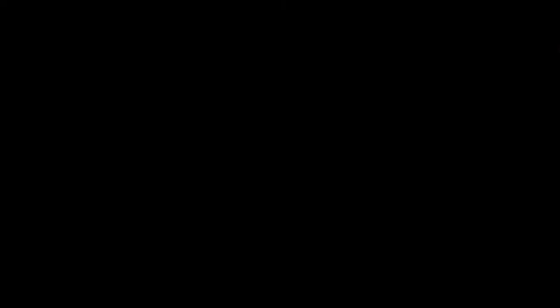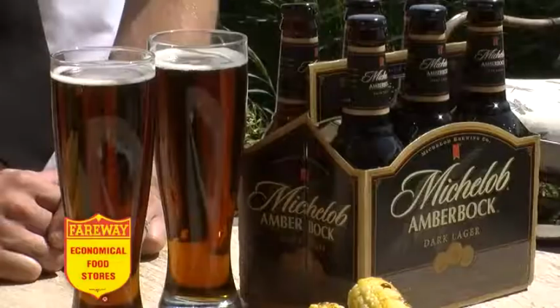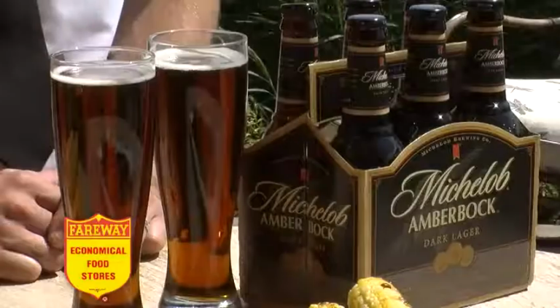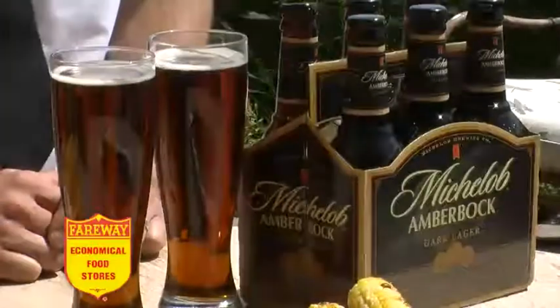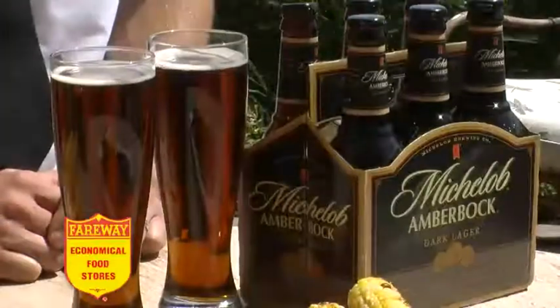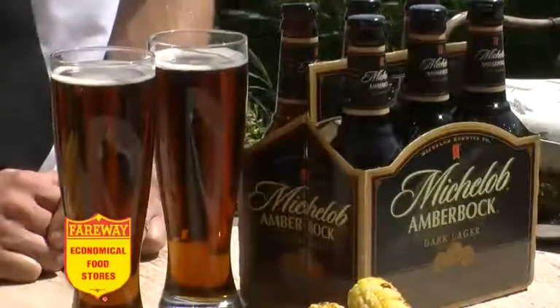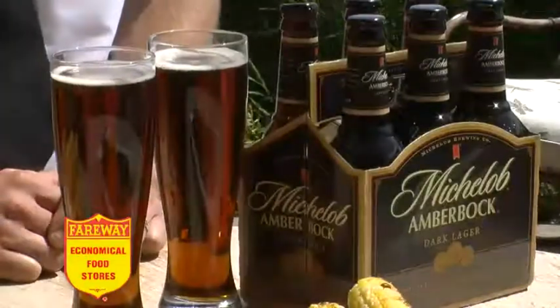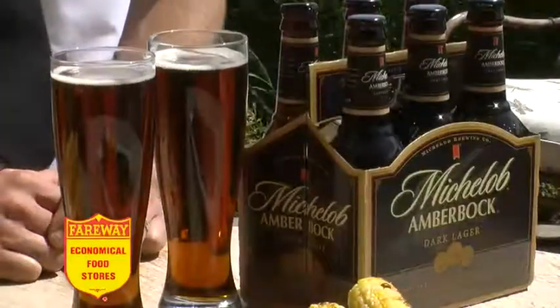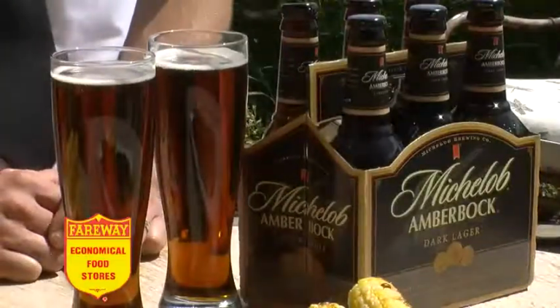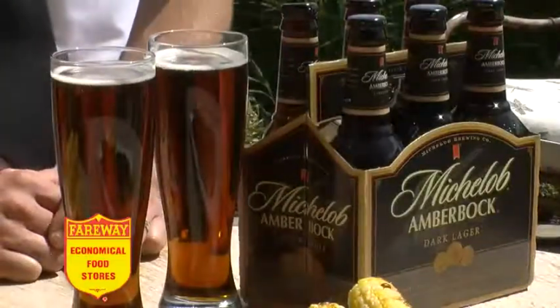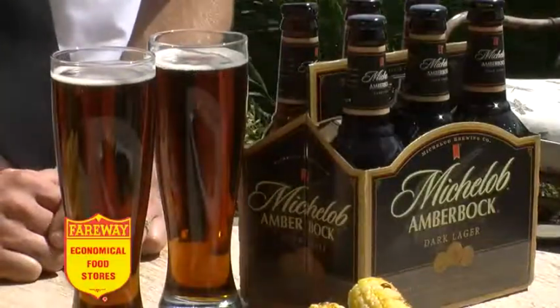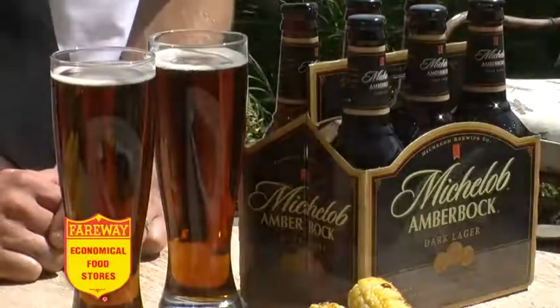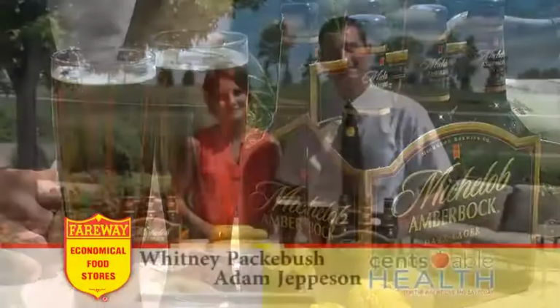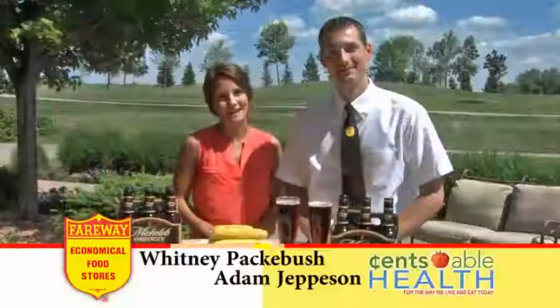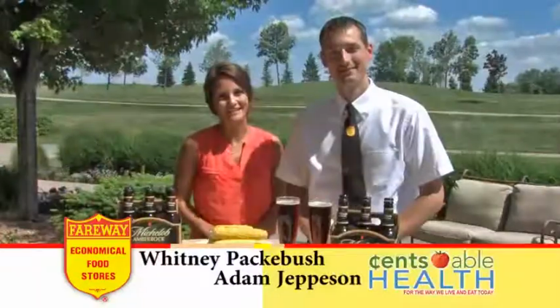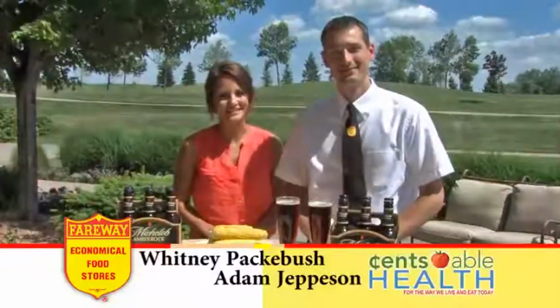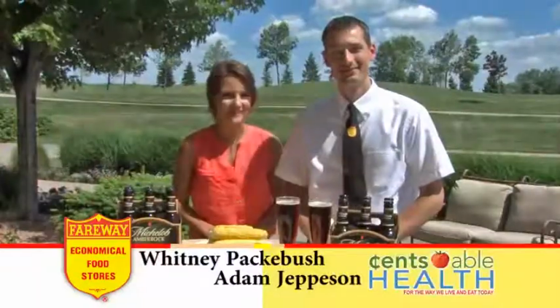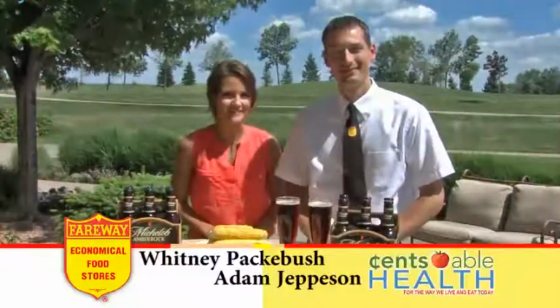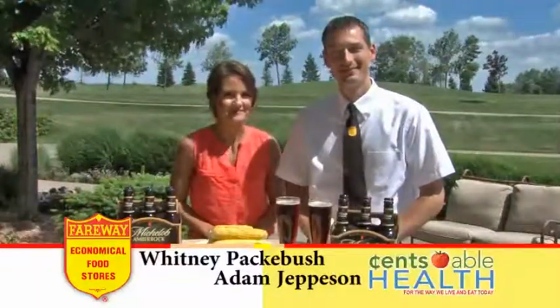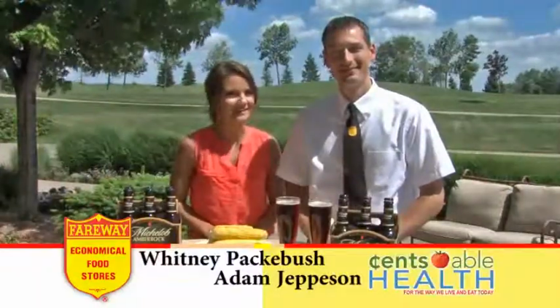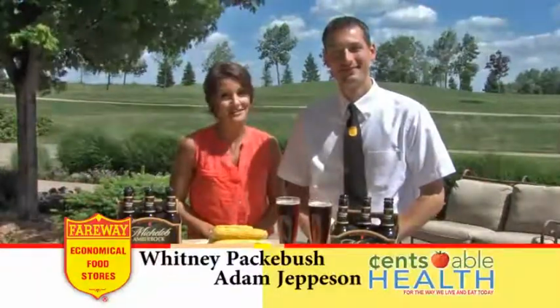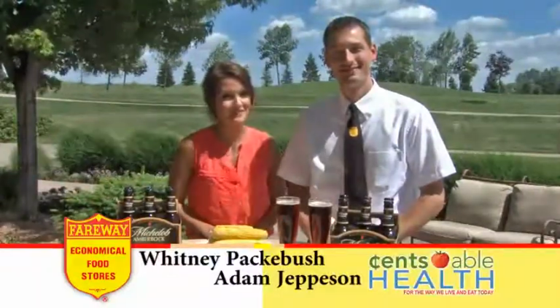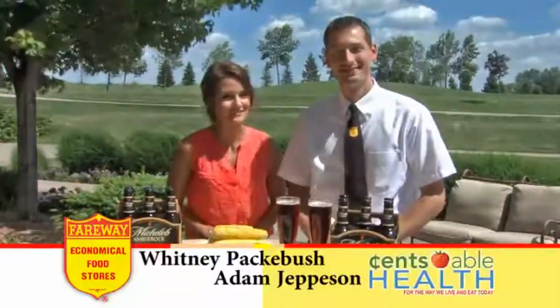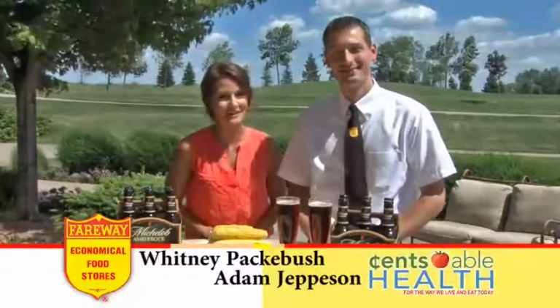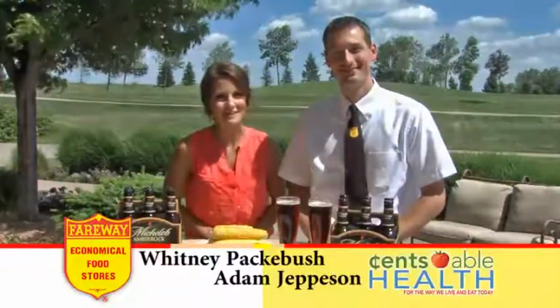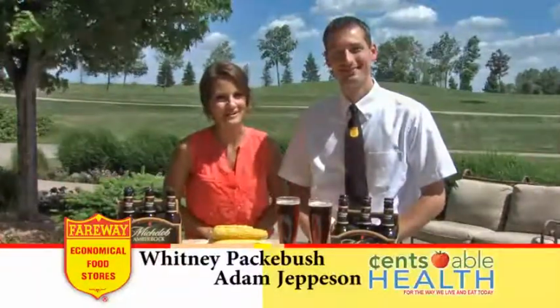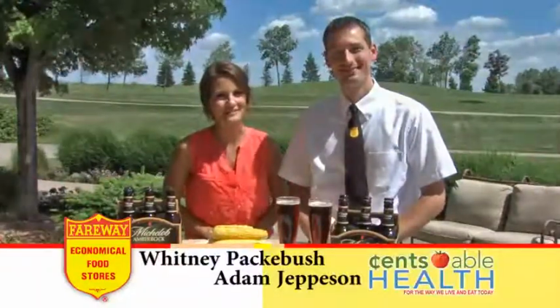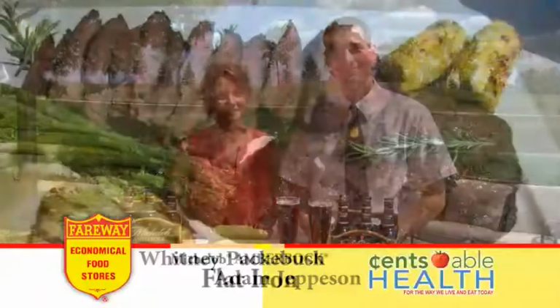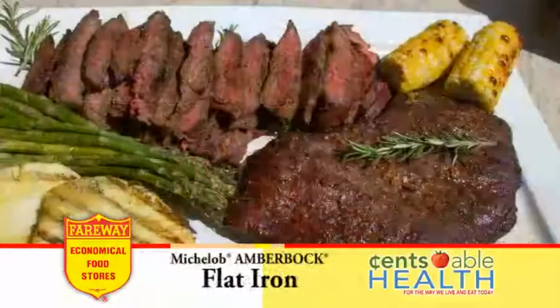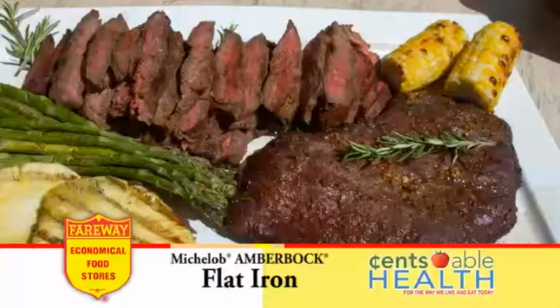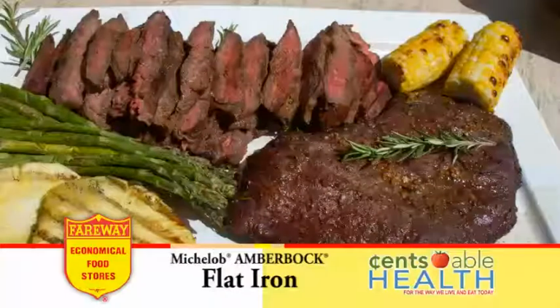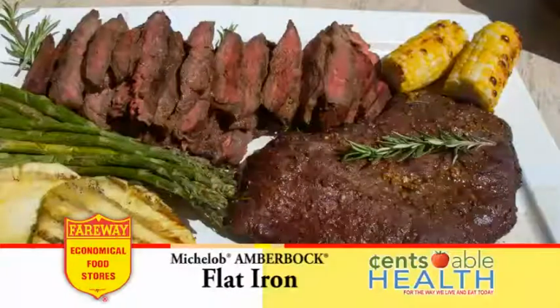If you think the only way to enjoy your Michelob AmberBock is in a frosty mug, then you haven't tried pairing it with our flat iron steak.